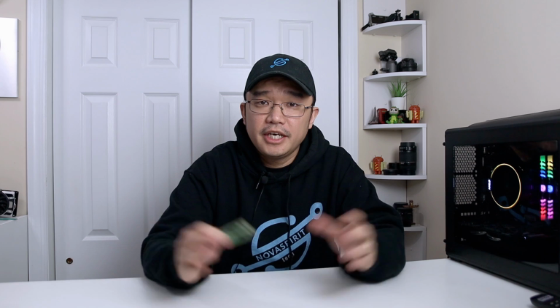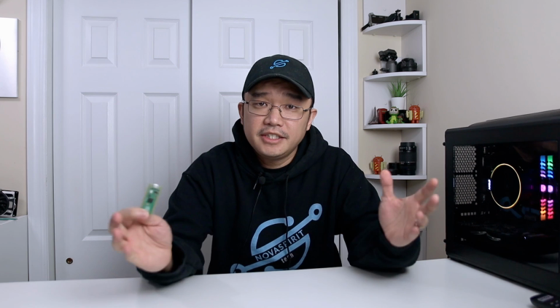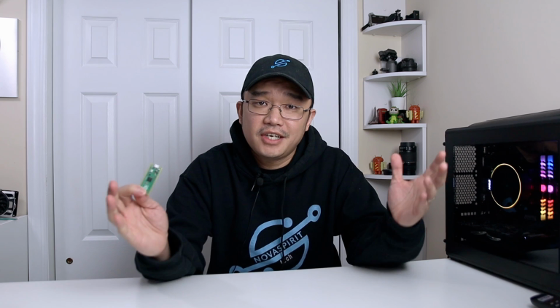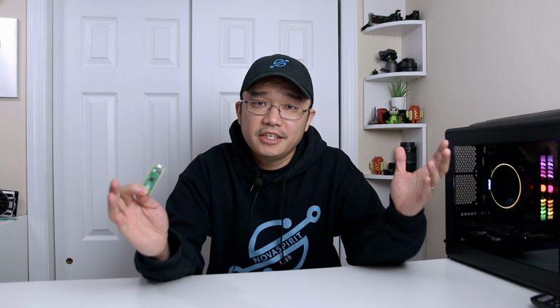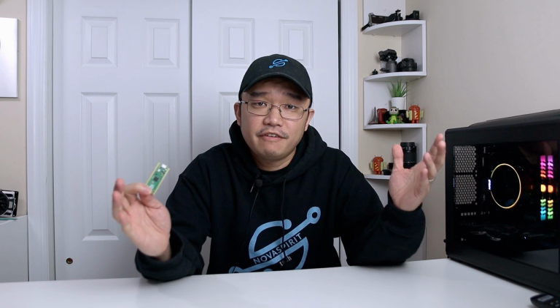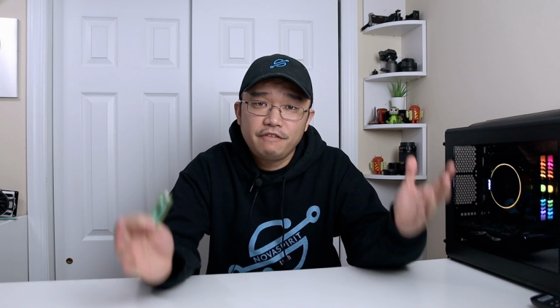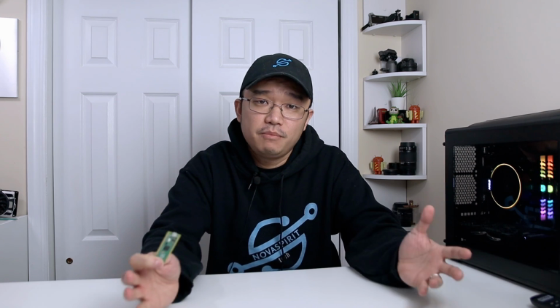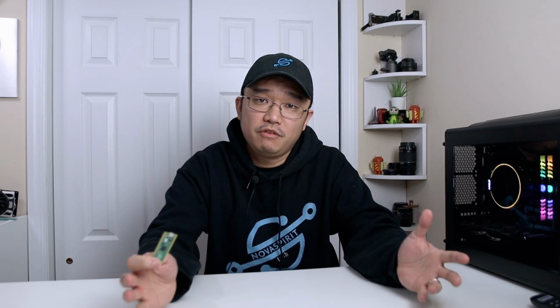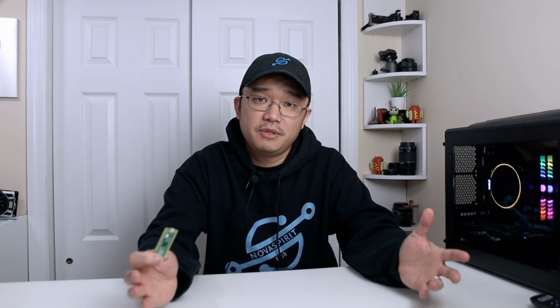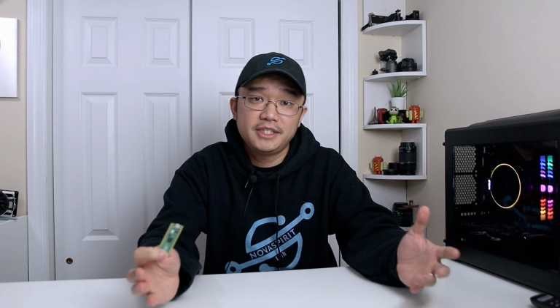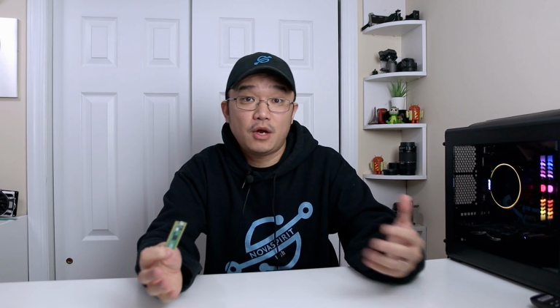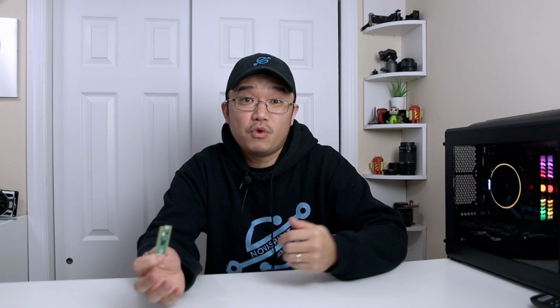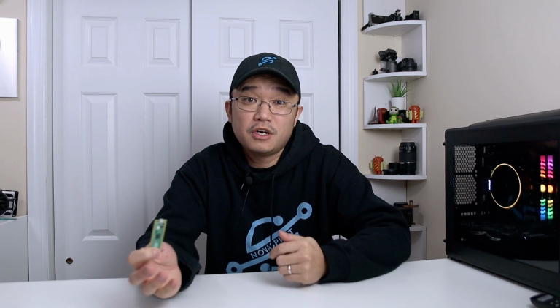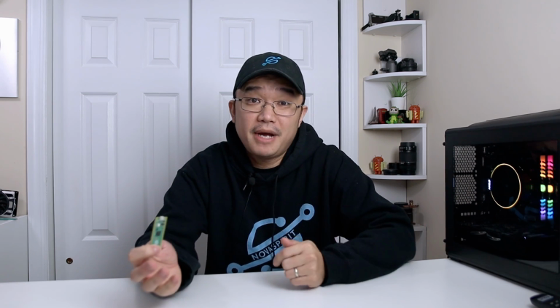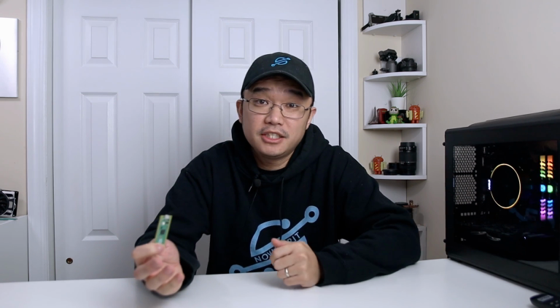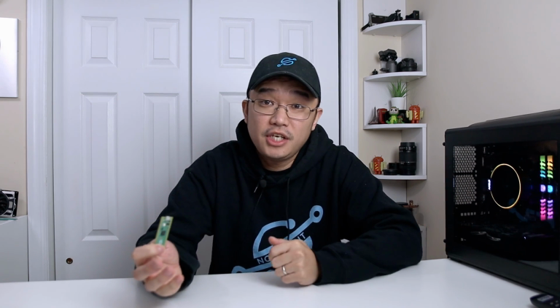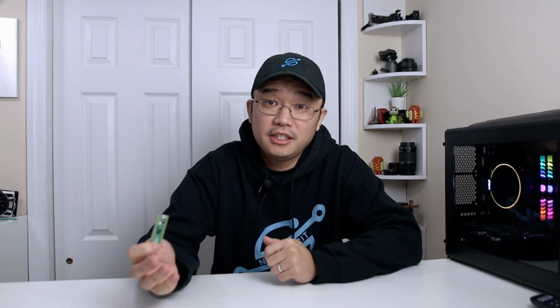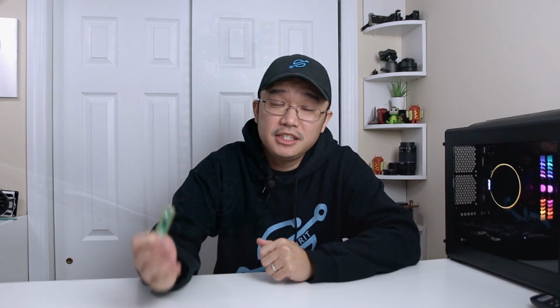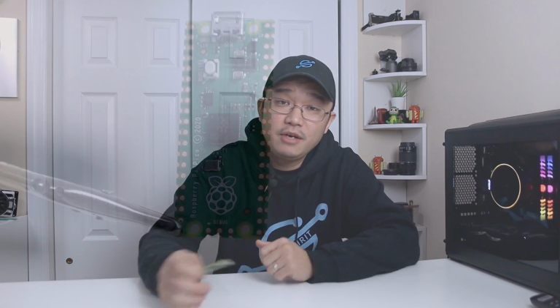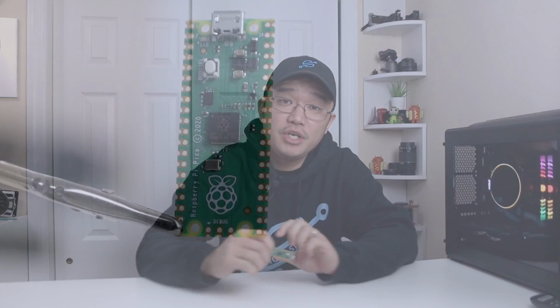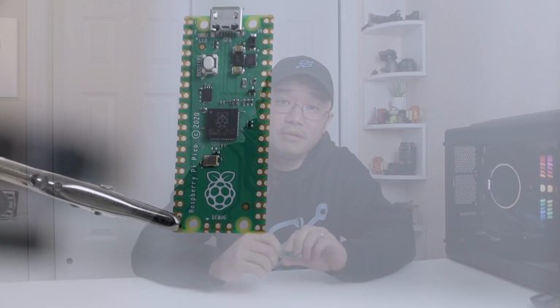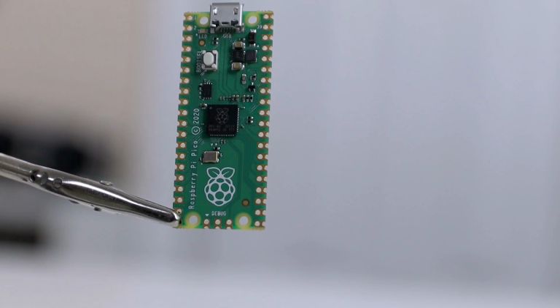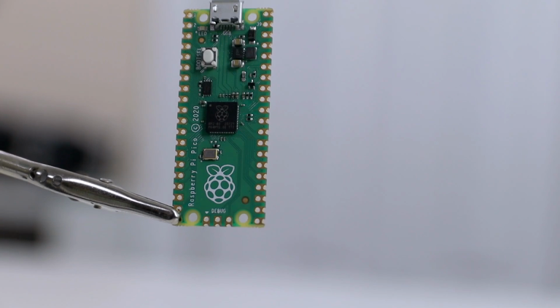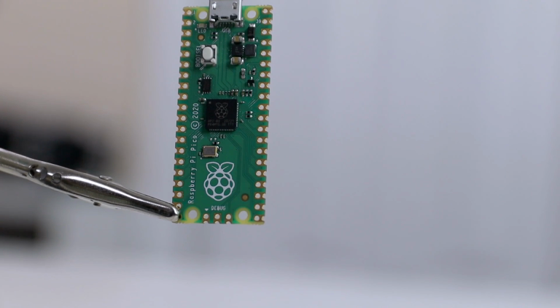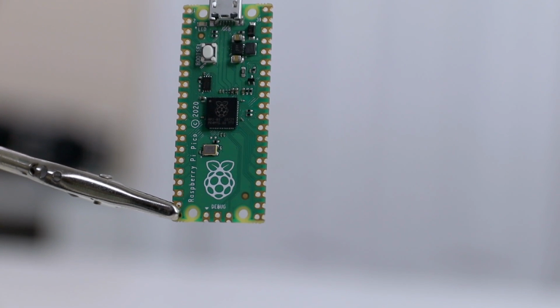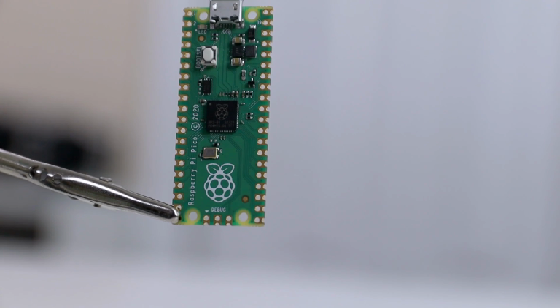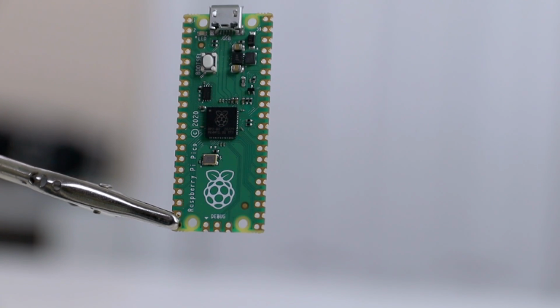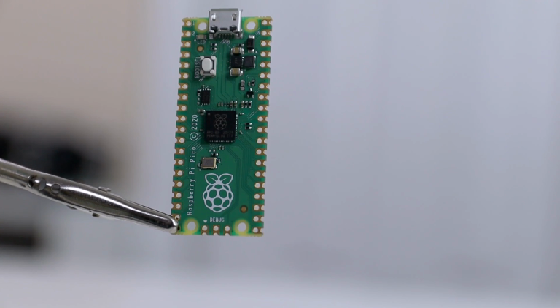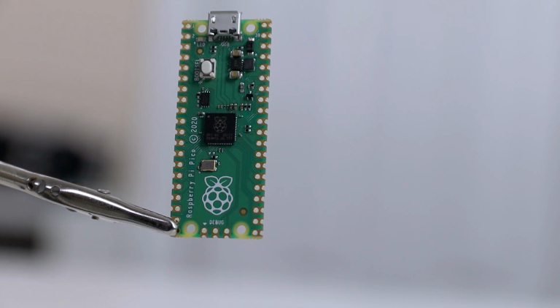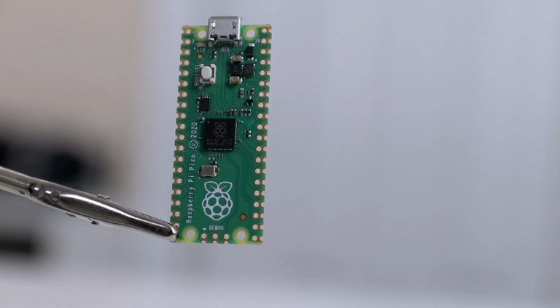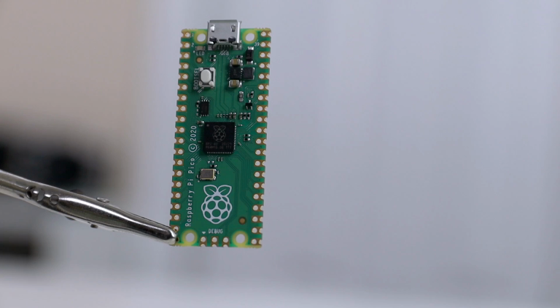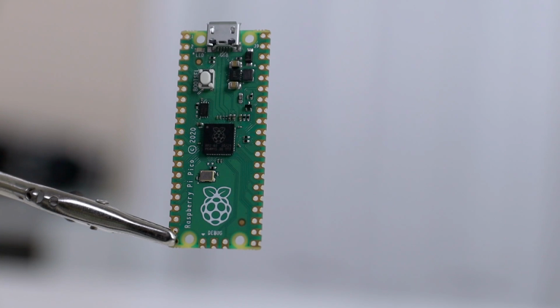Hey guys, it's Don here from Nova Spirit Tech and welcome back to the channel. Today we are going to be checking out the Raspberry Pi Pico.